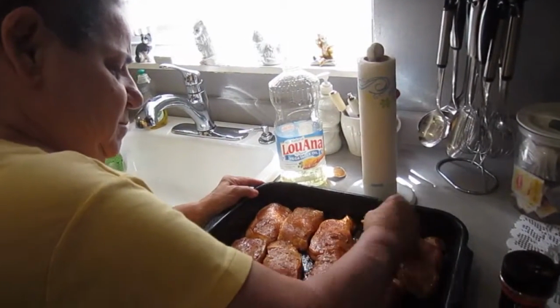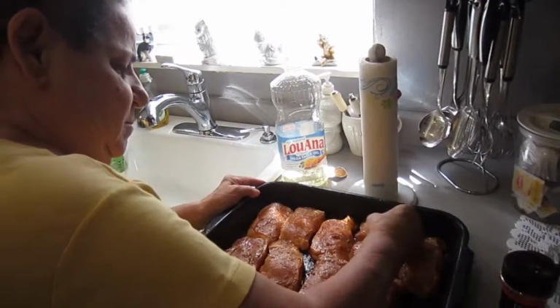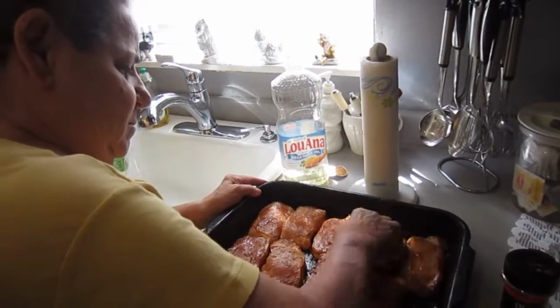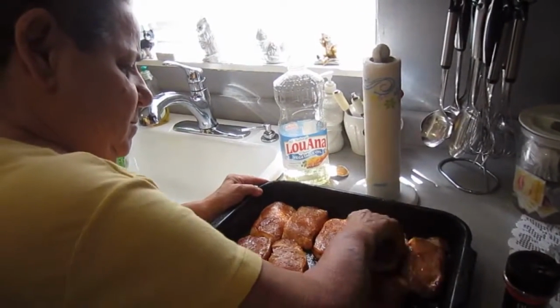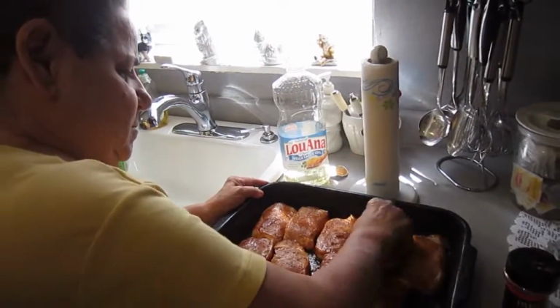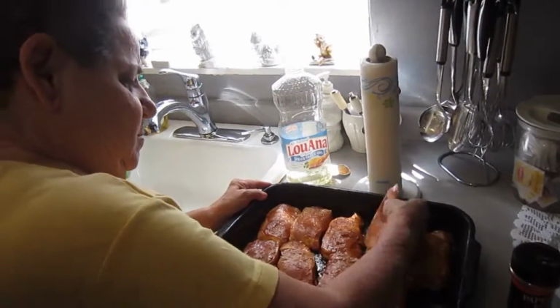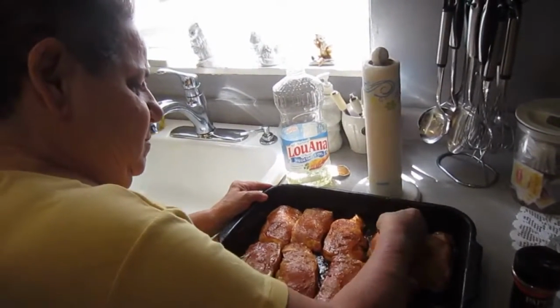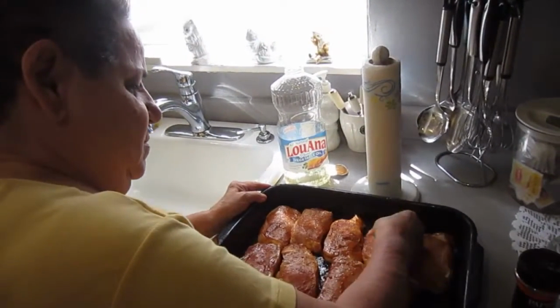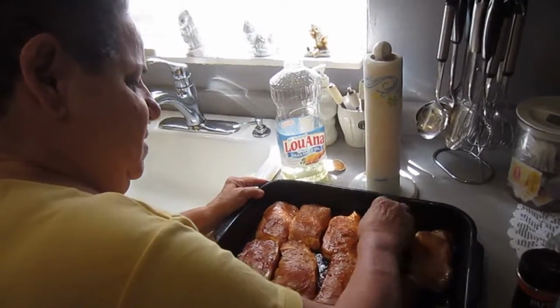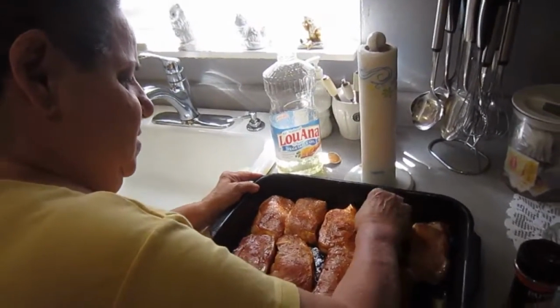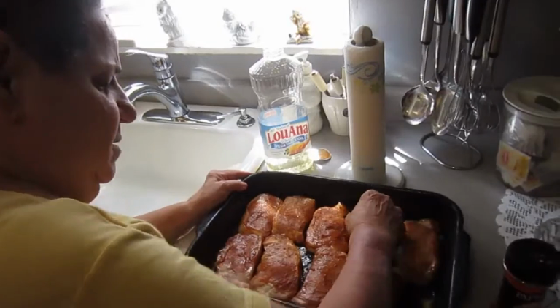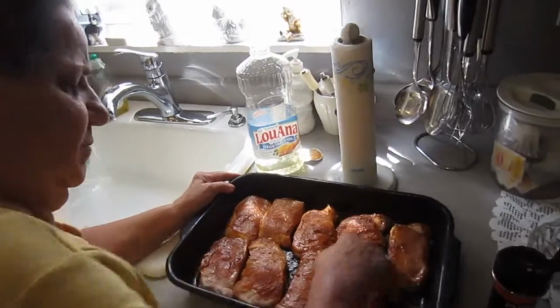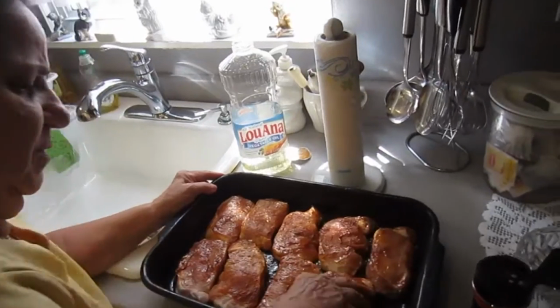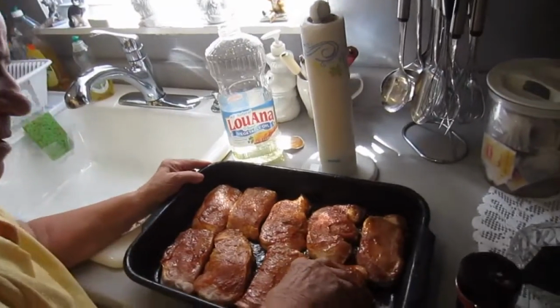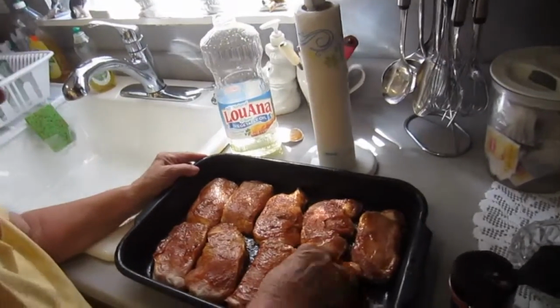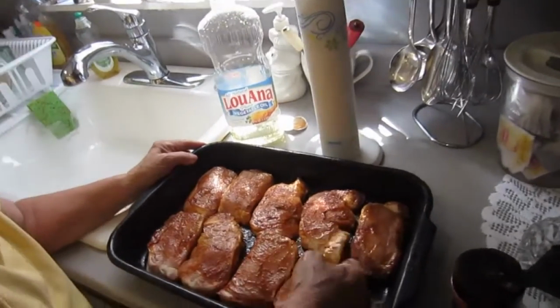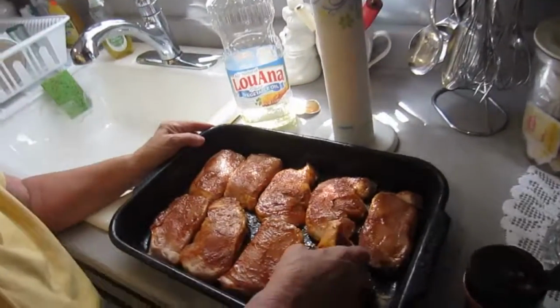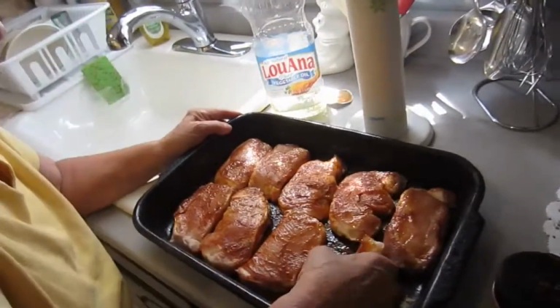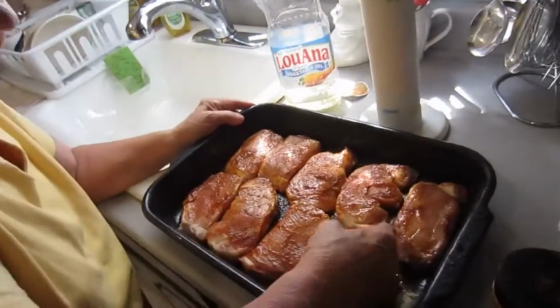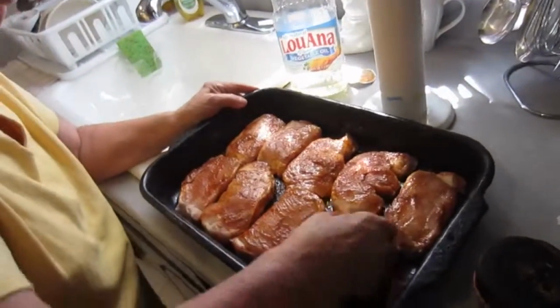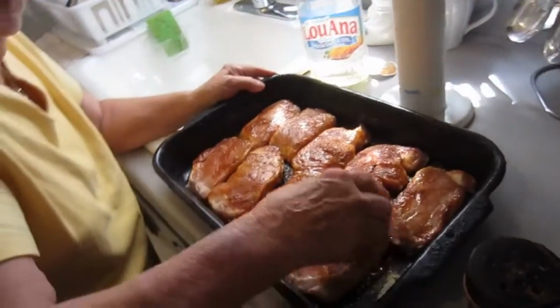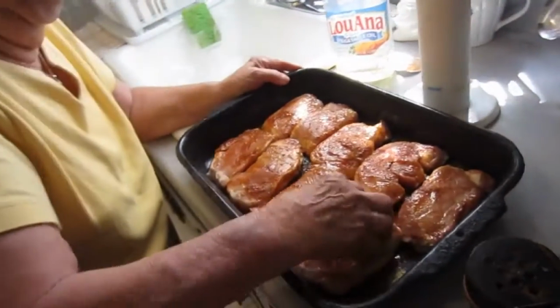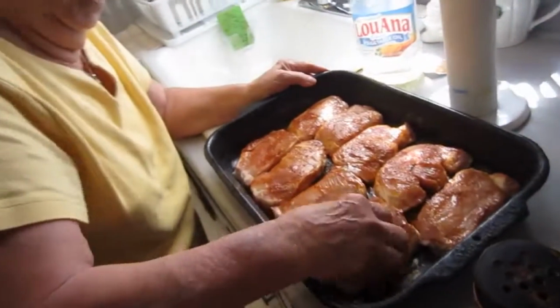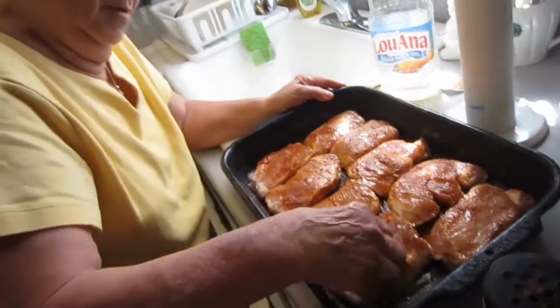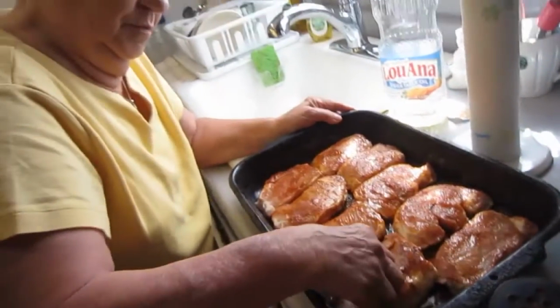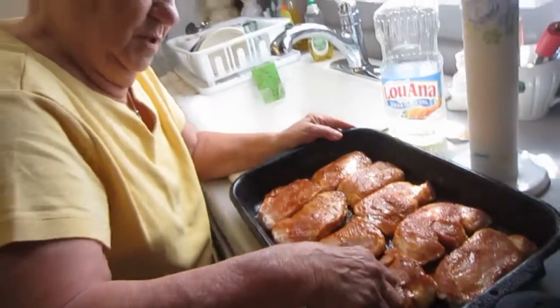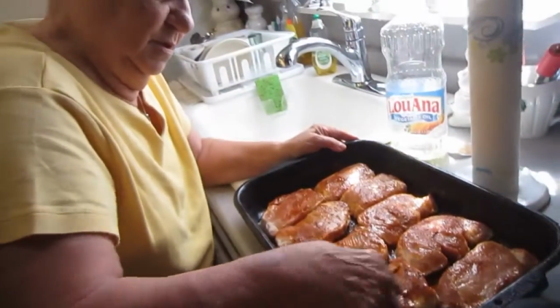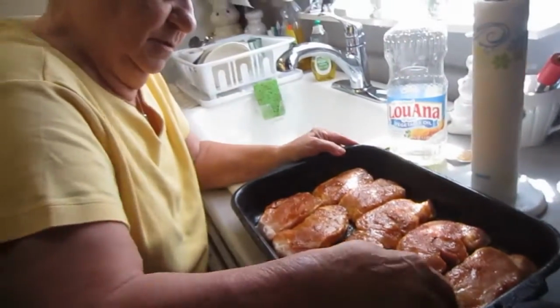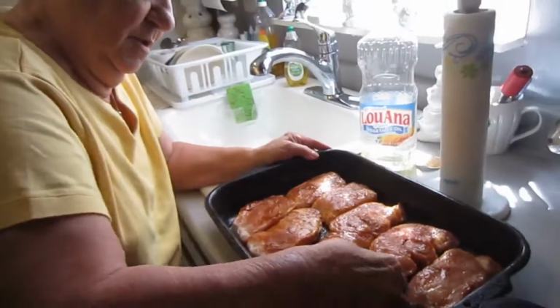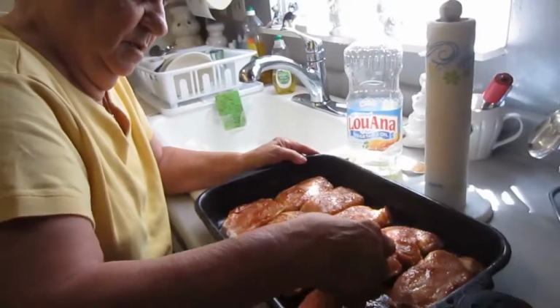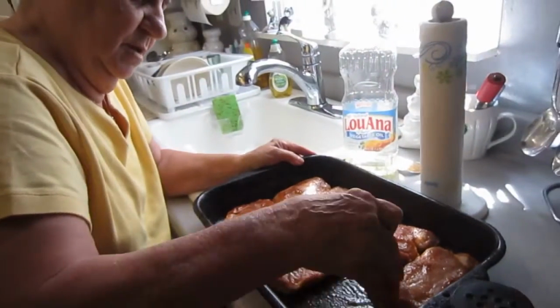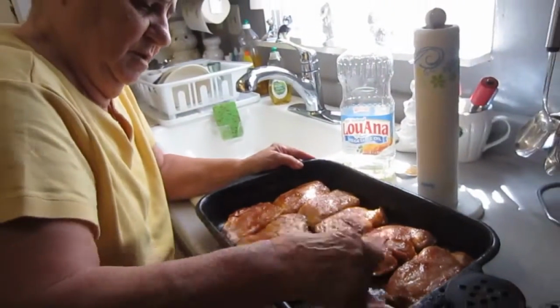Nice and red? Nice and red. It's bumpy, smelly.